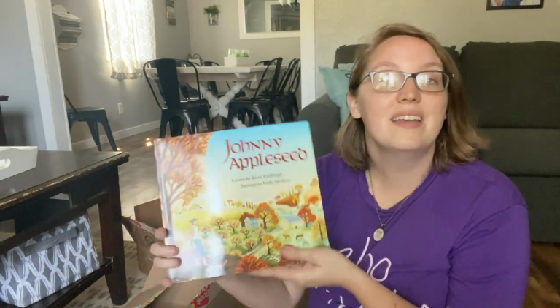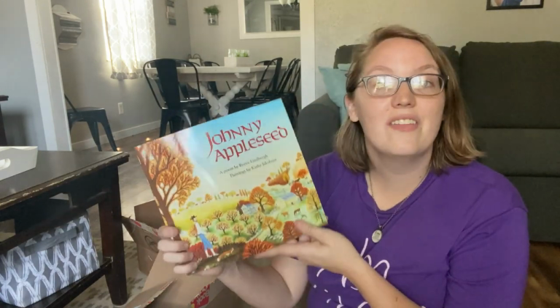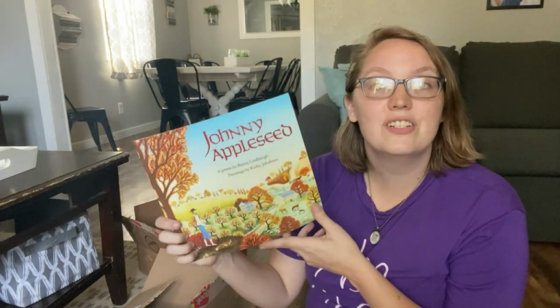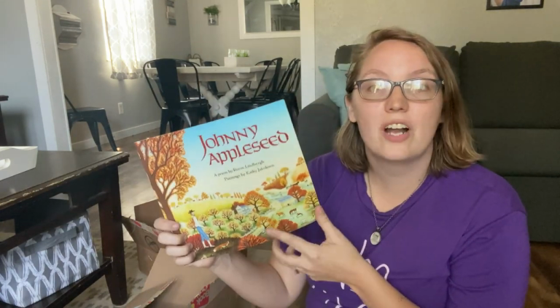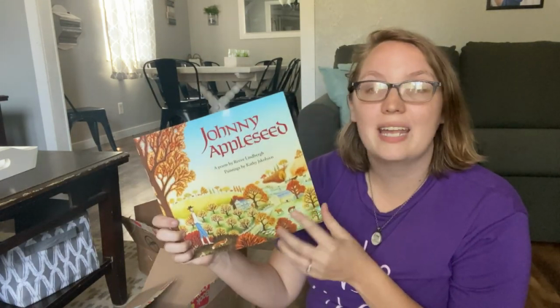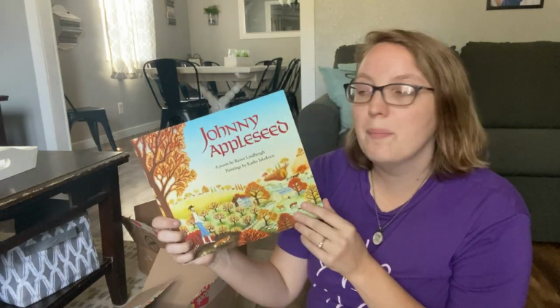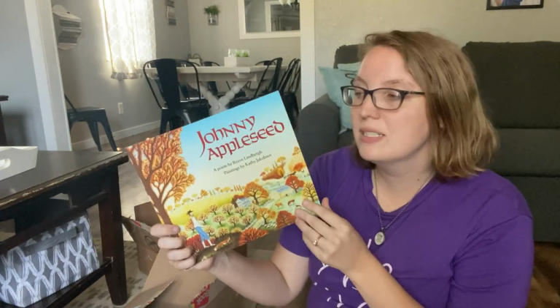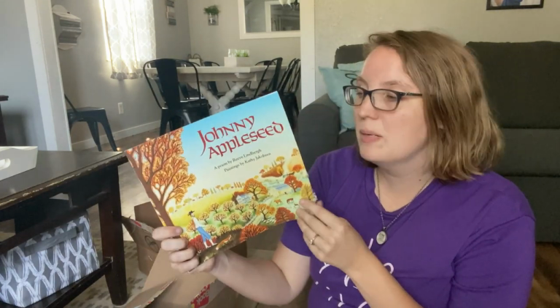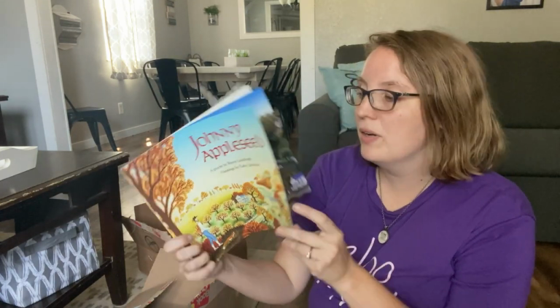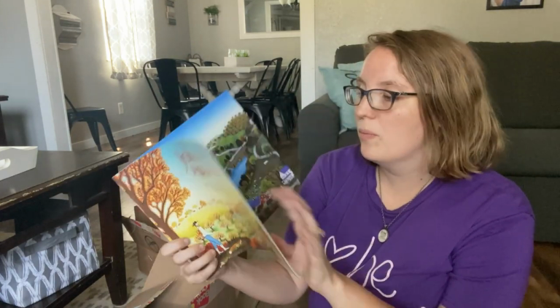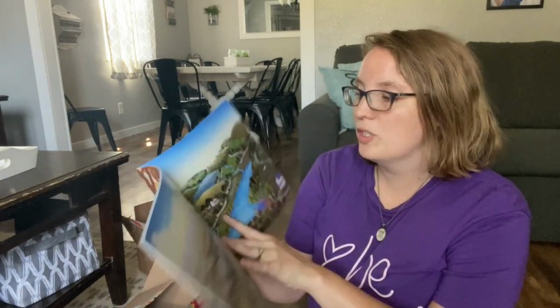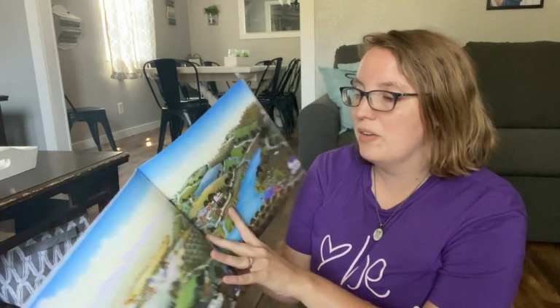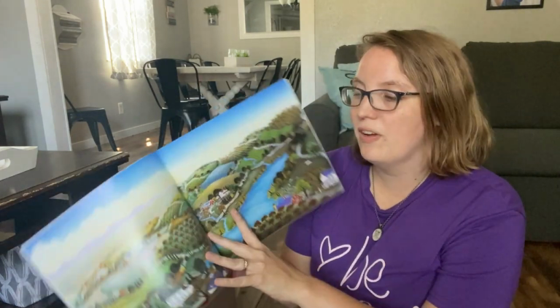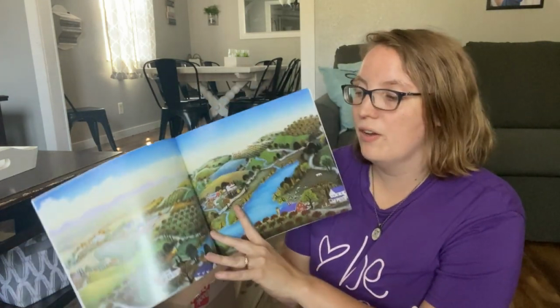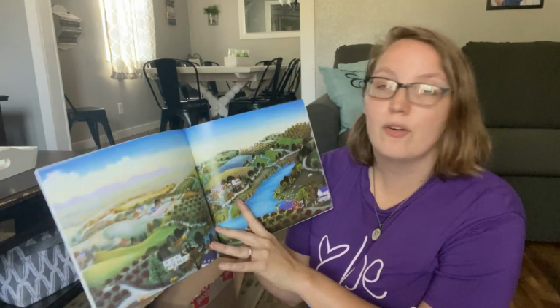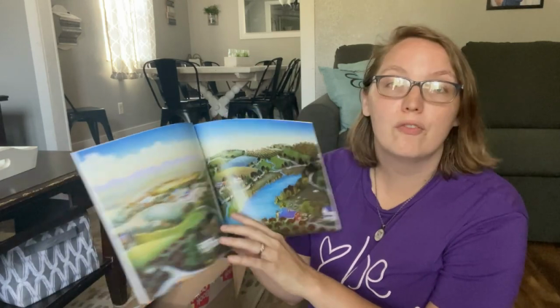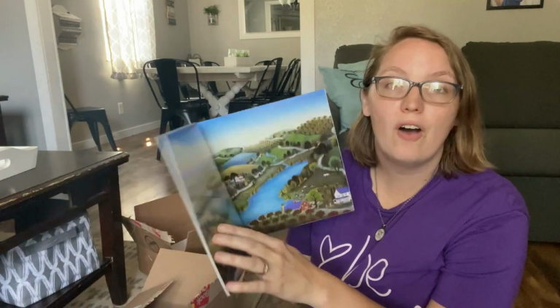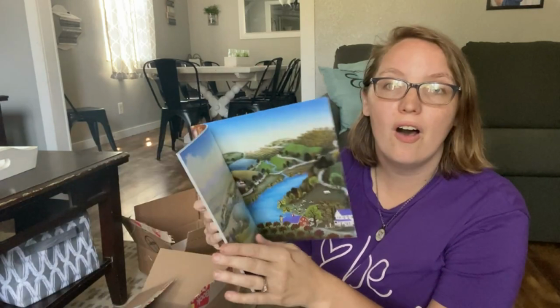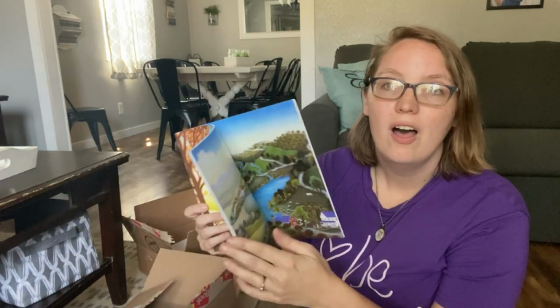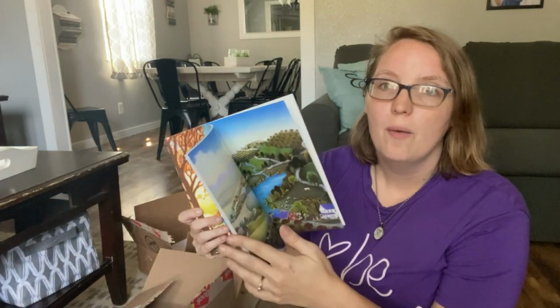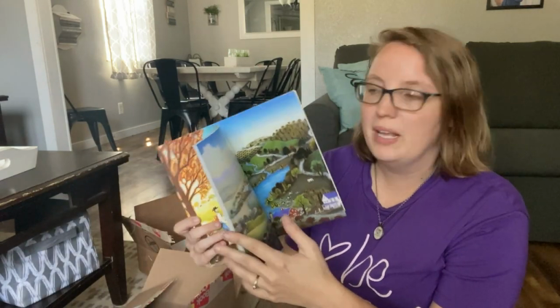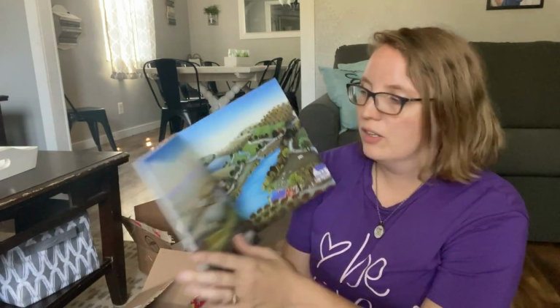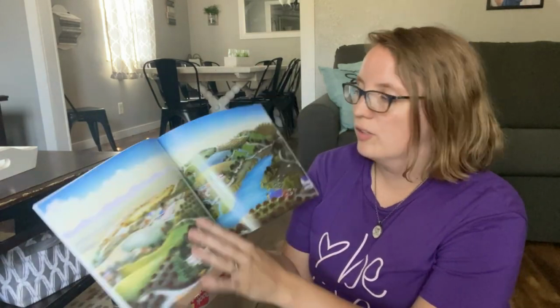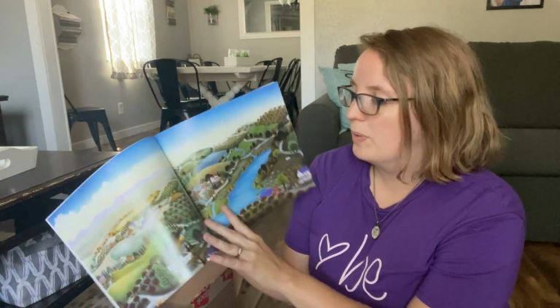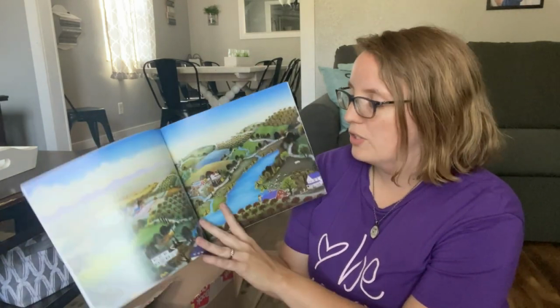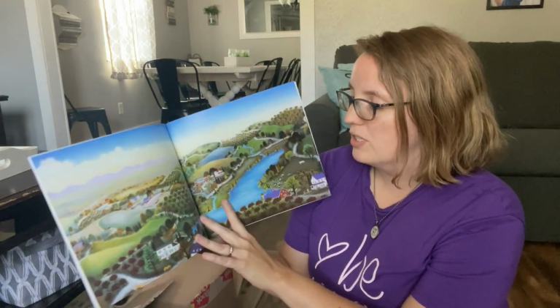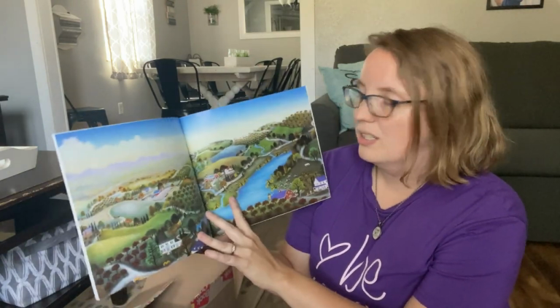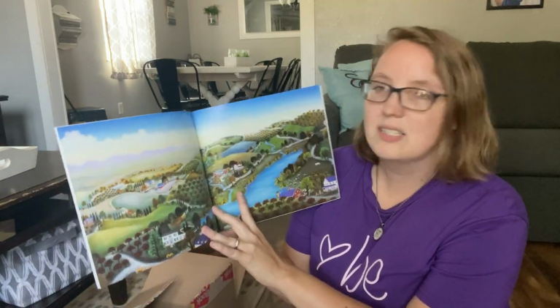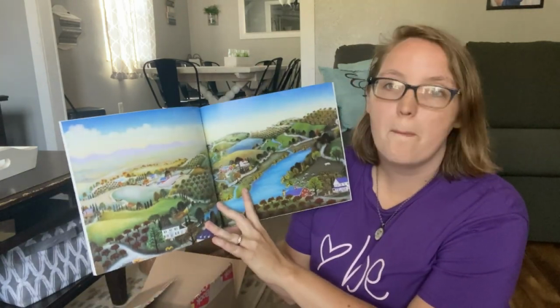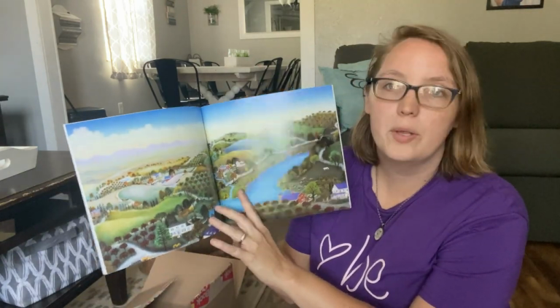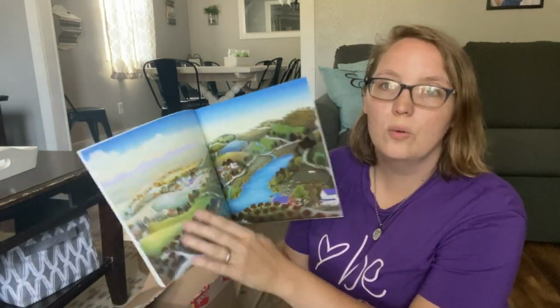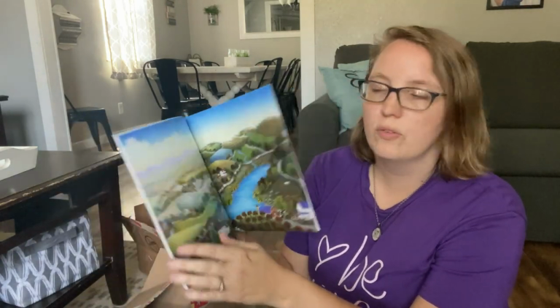Another Johnny Appleseed book, which will be fun for fall. Man, look at those pictures — that's beautiful.